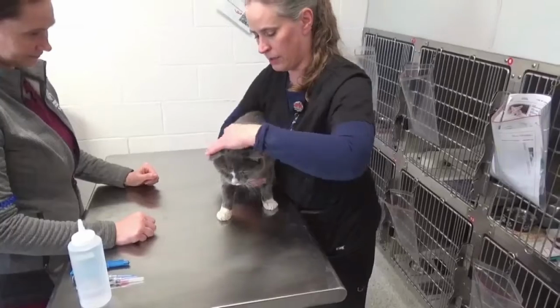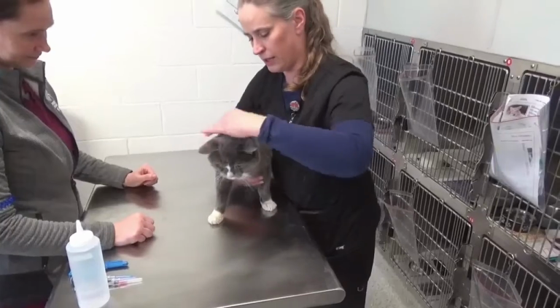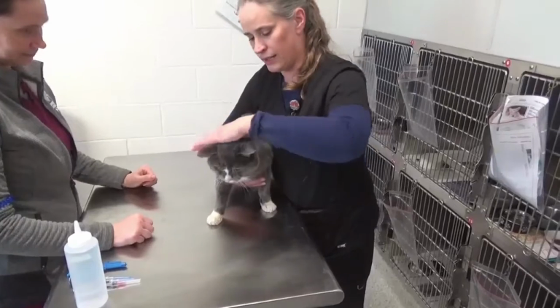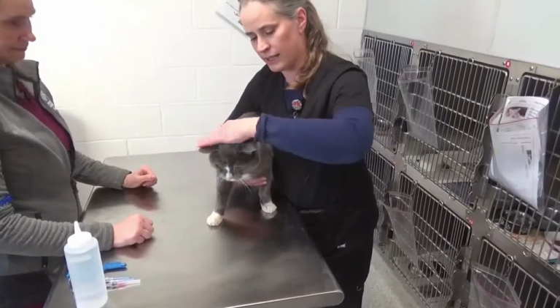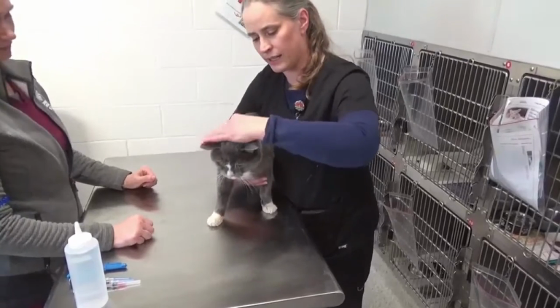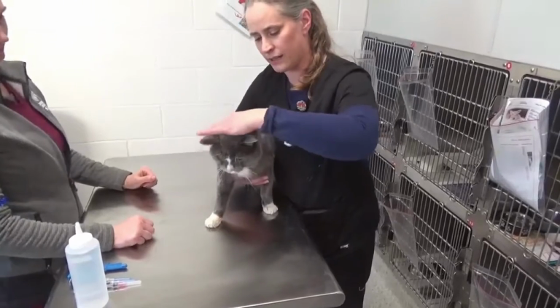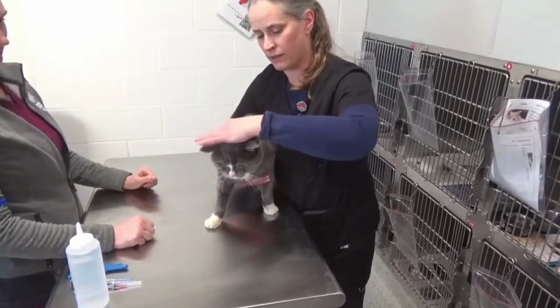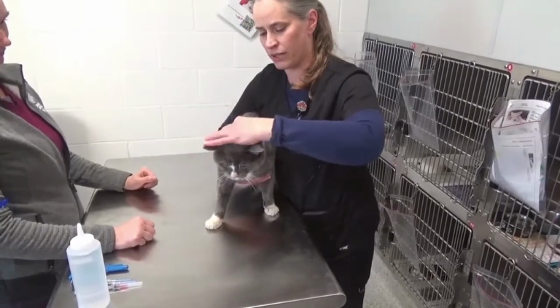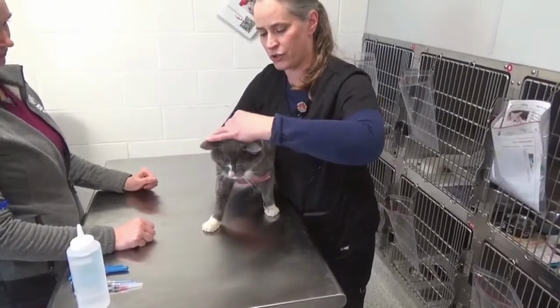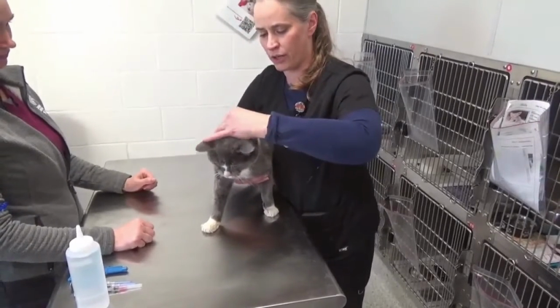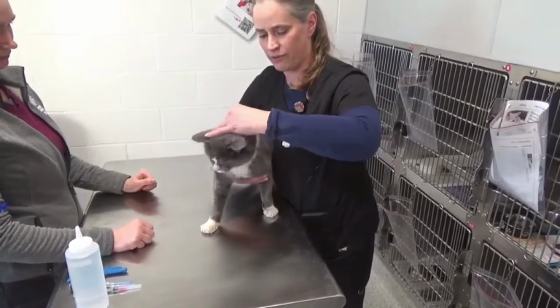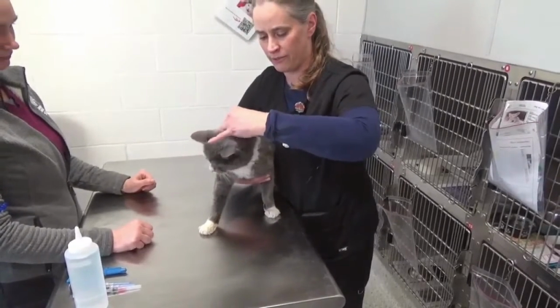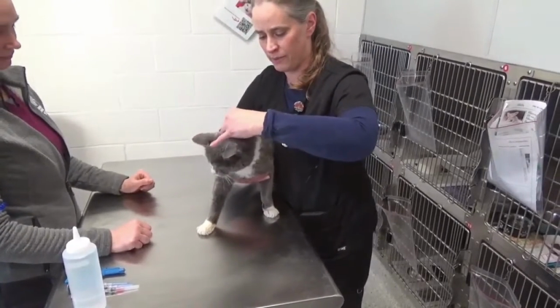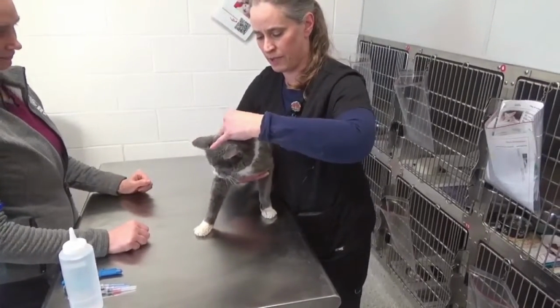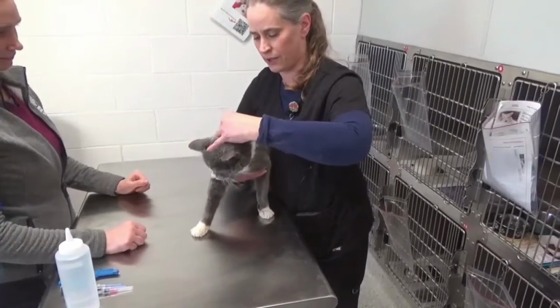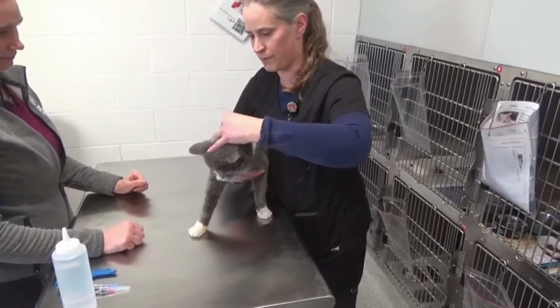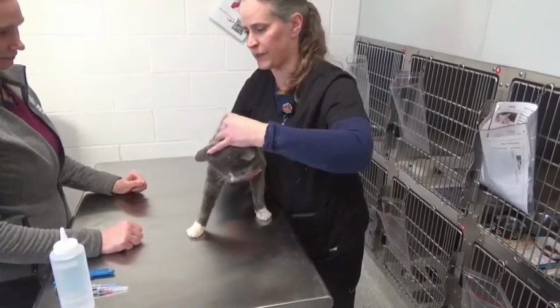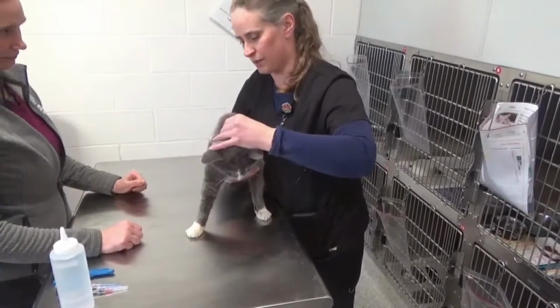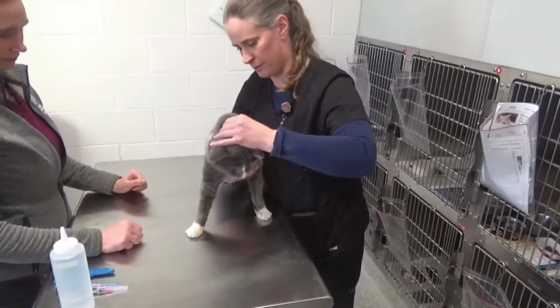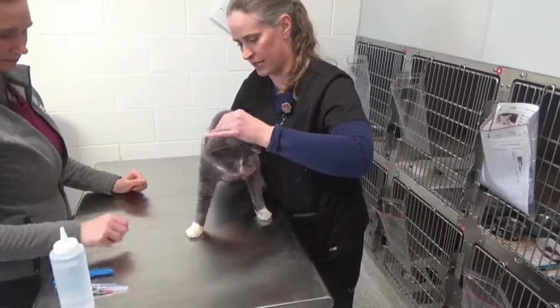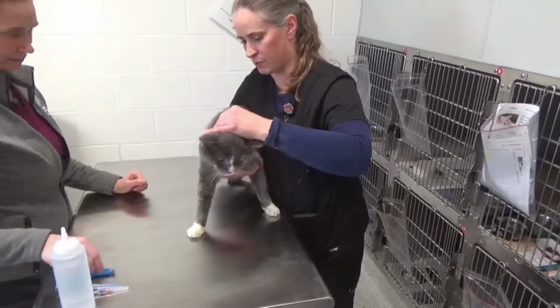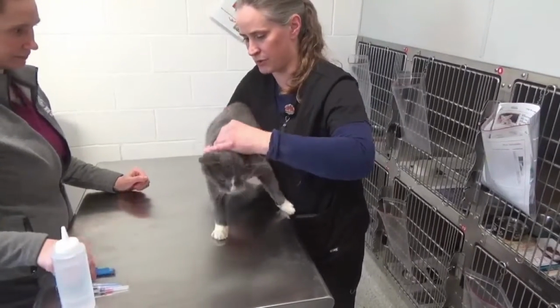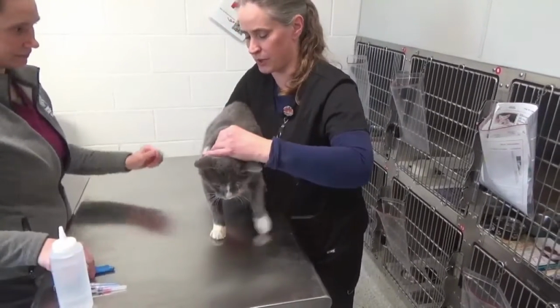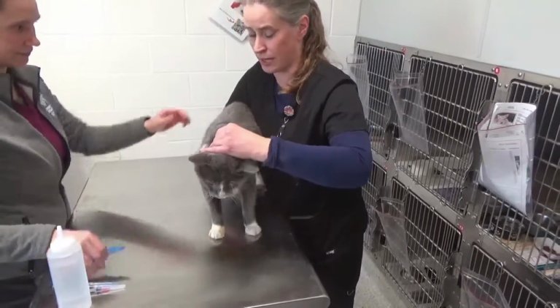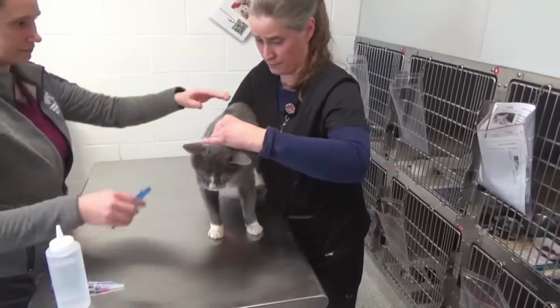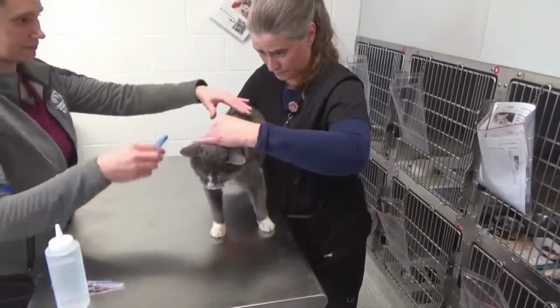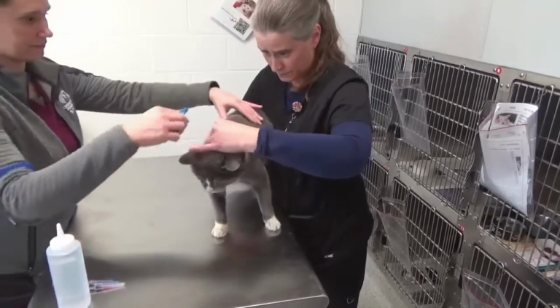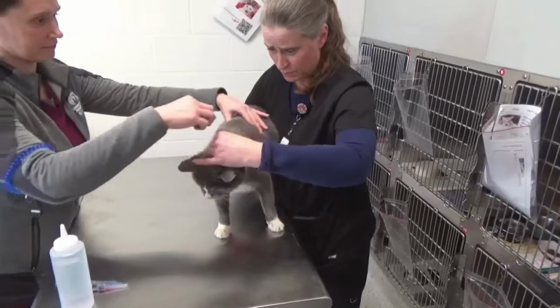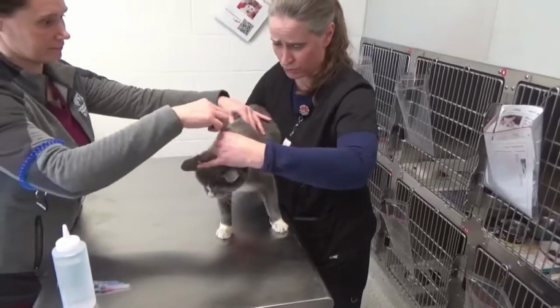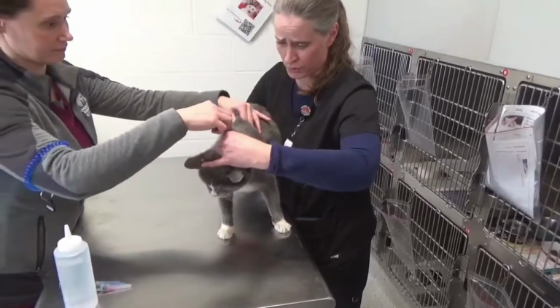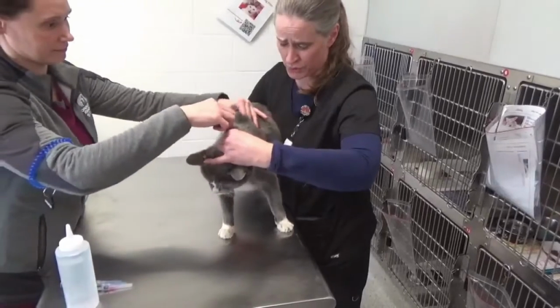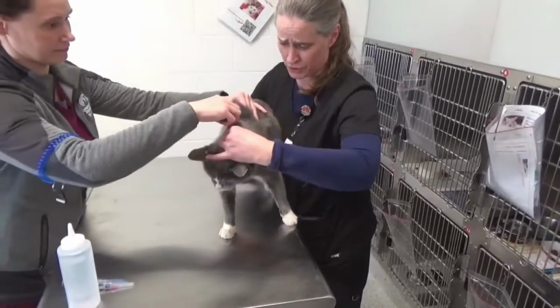Again, light scruff here, and then the tech can perform the procedure.